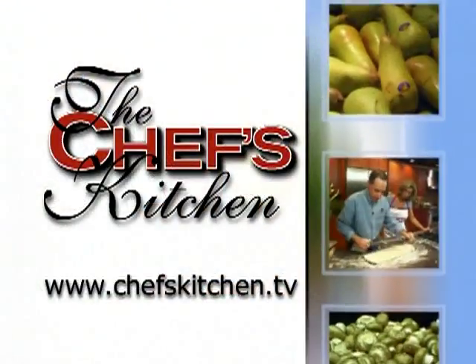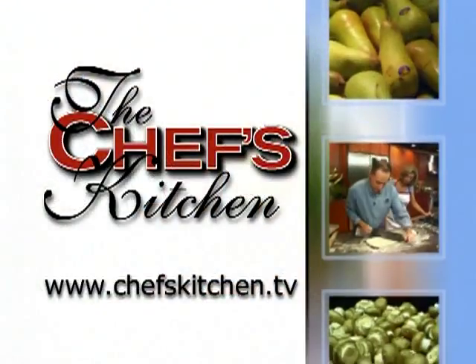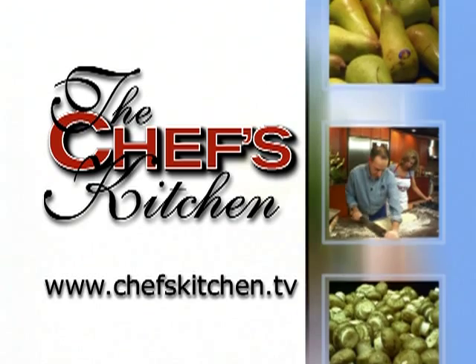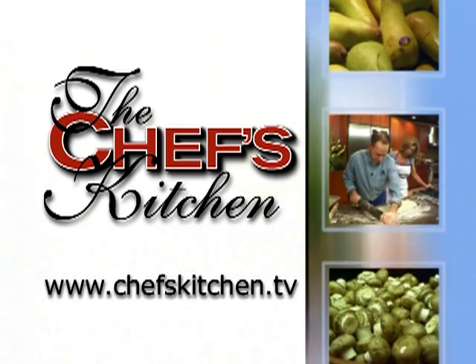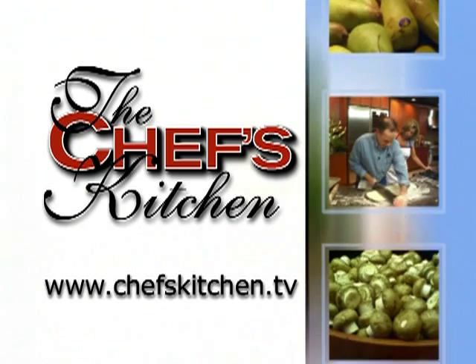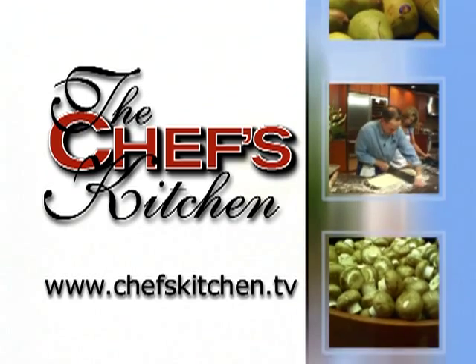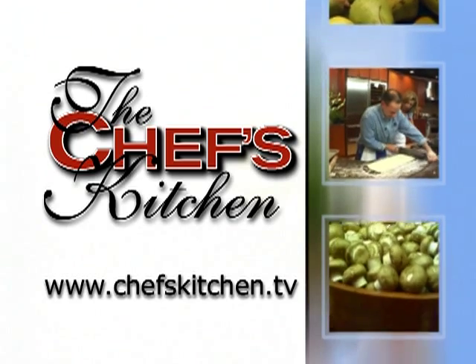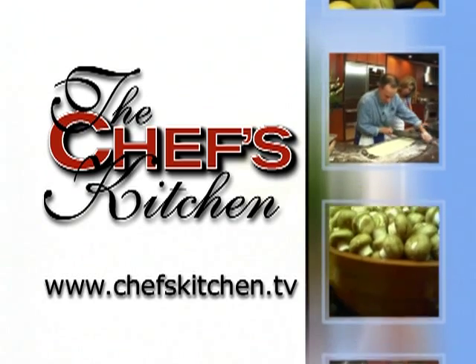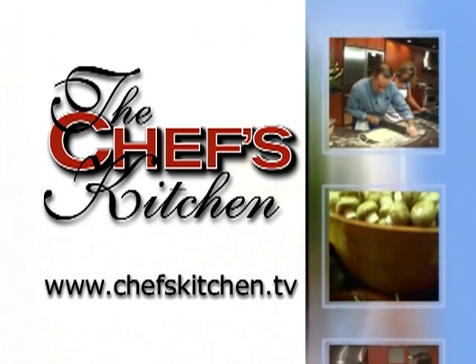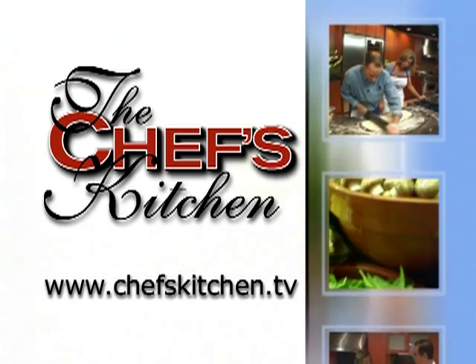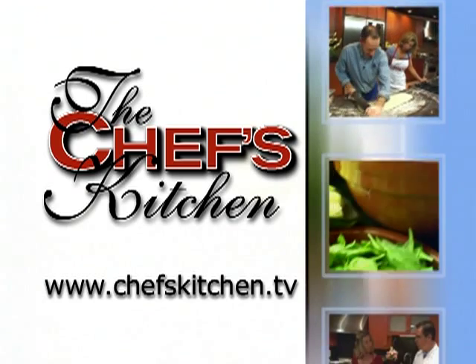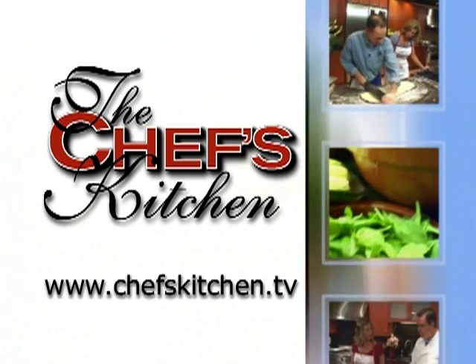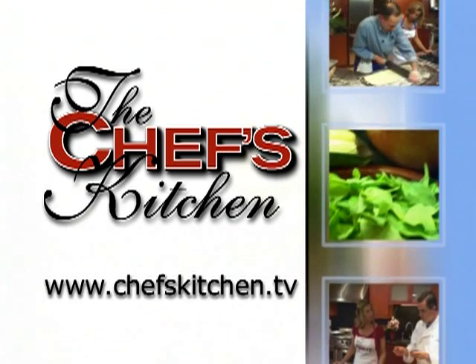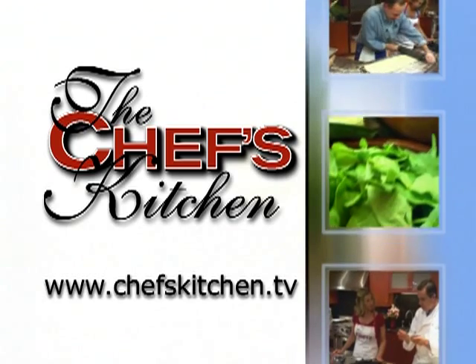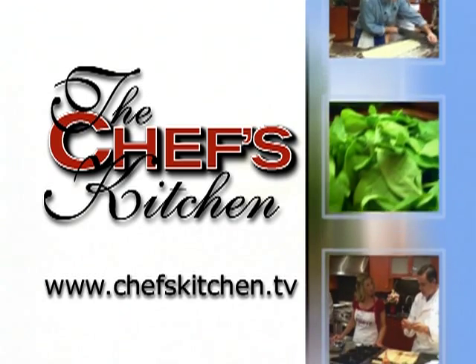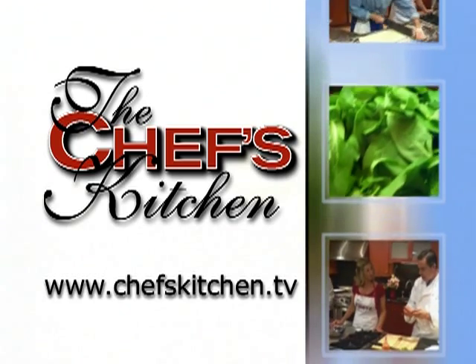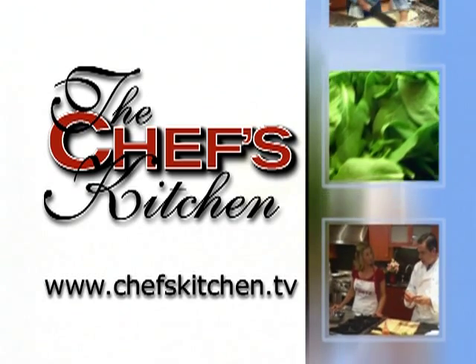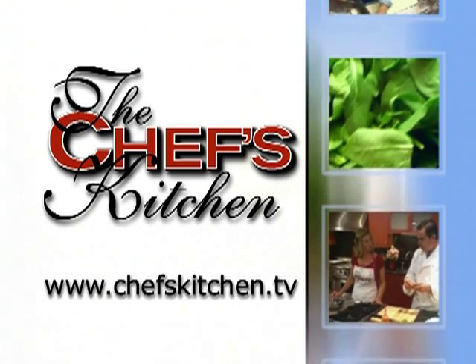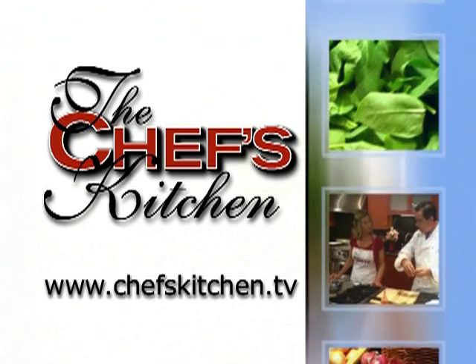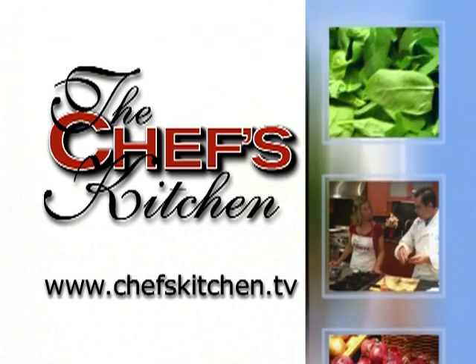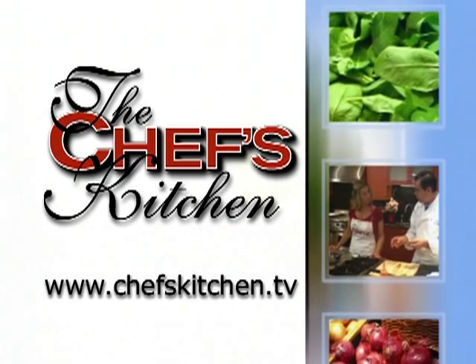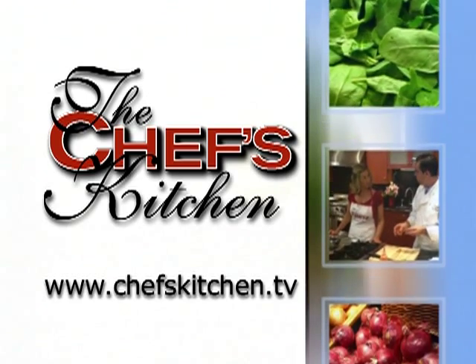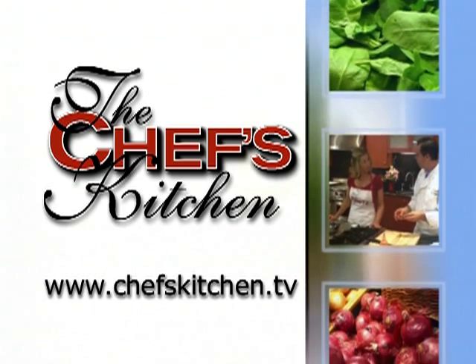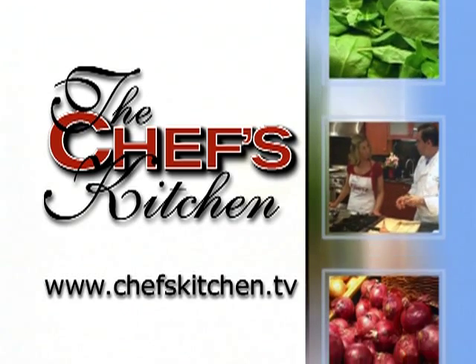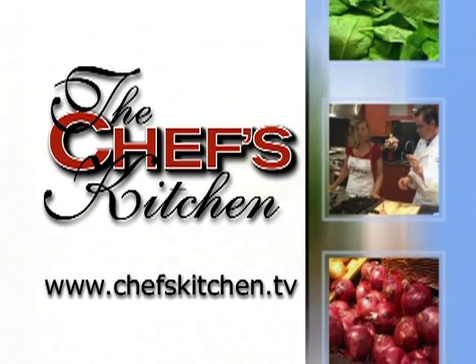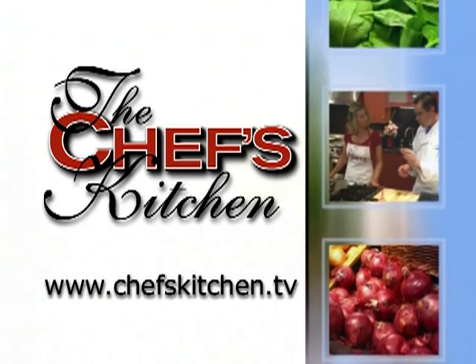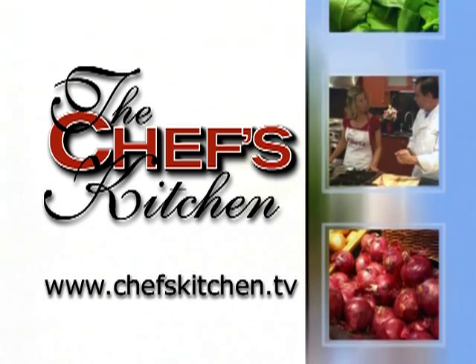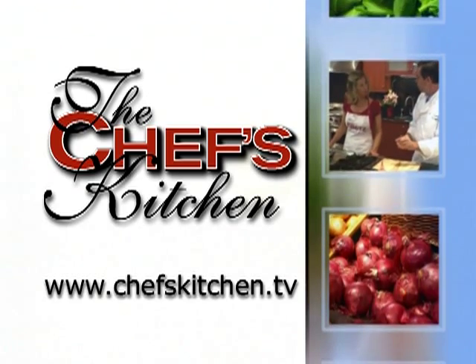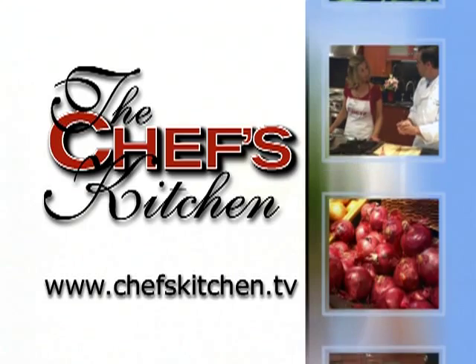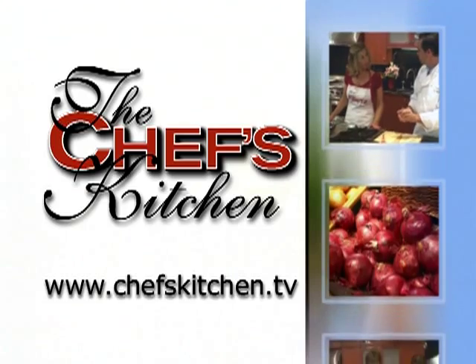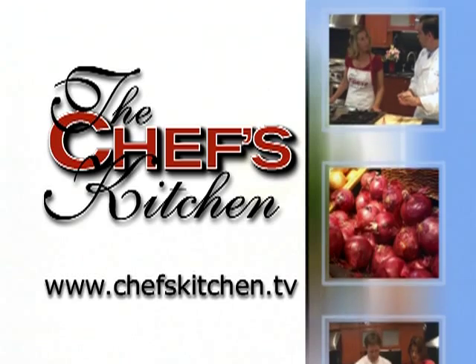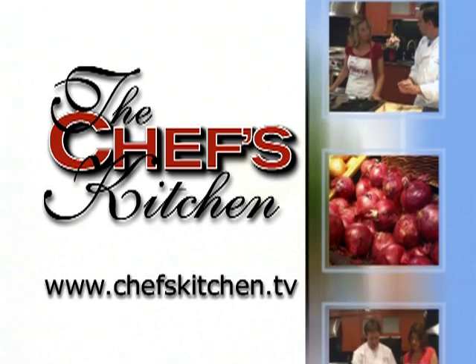To see today's recipe and all of the recipes featured on the Chef's Kitchen, log on to Chef's Kitchen dot TV.